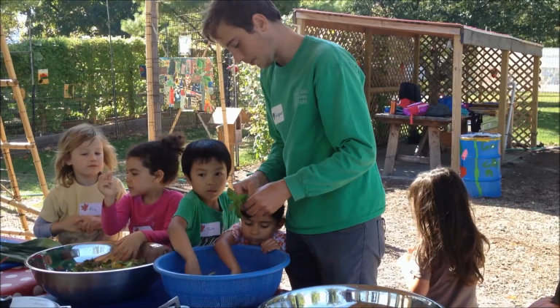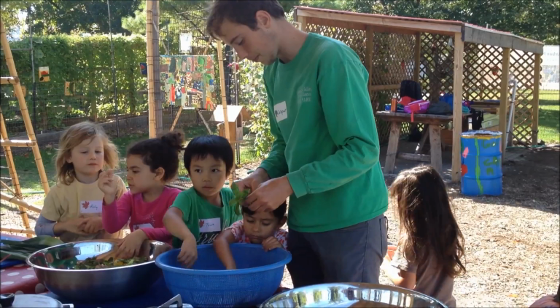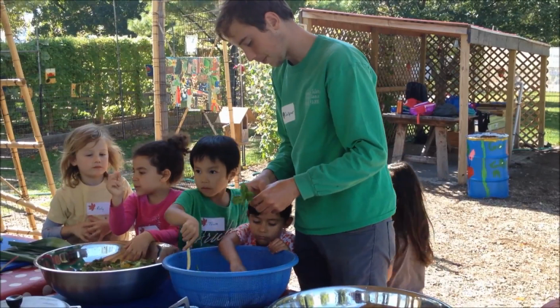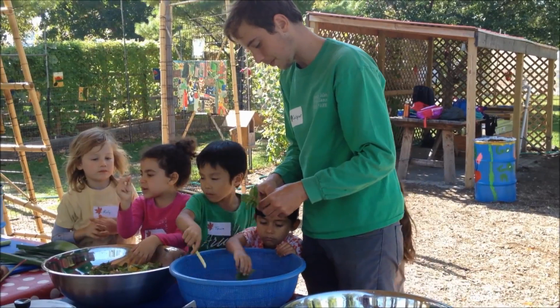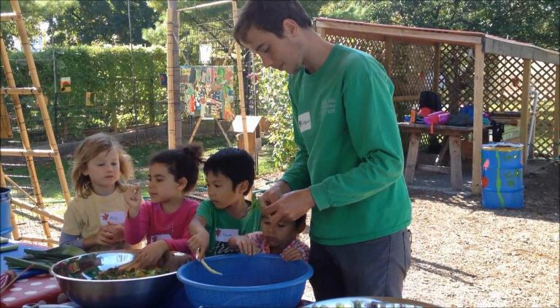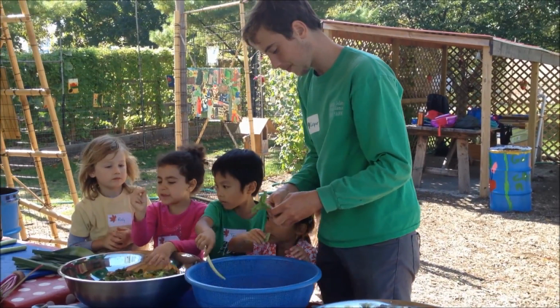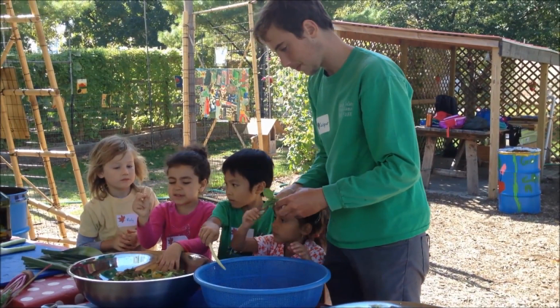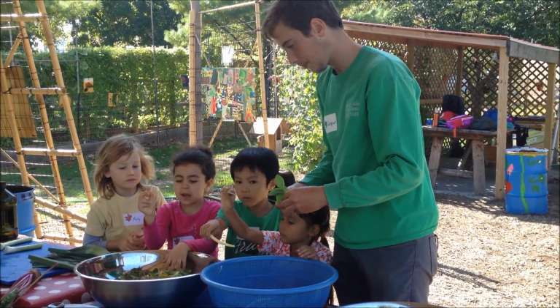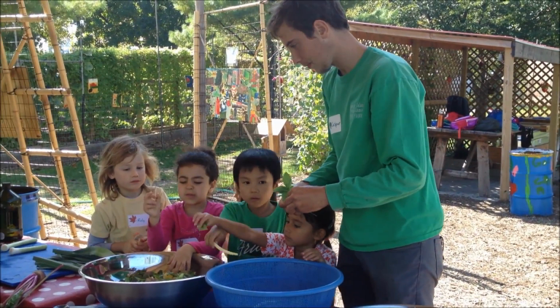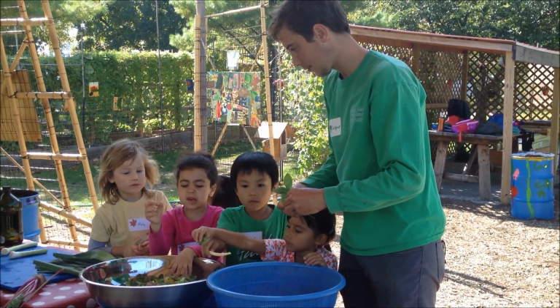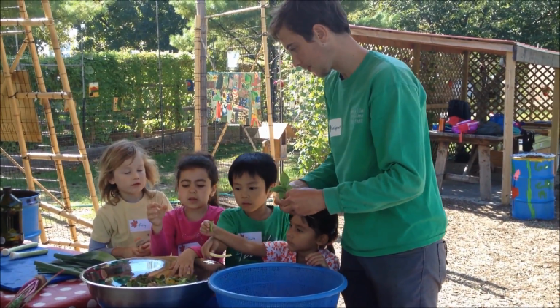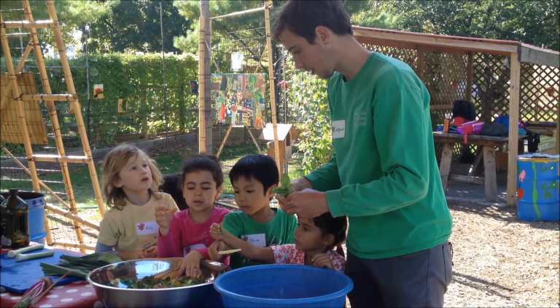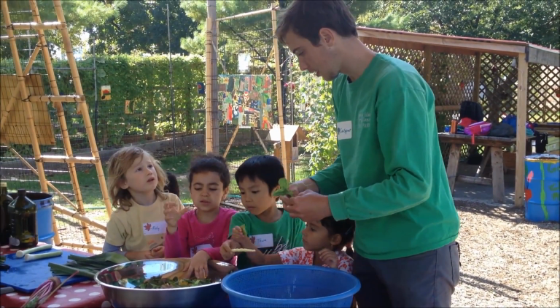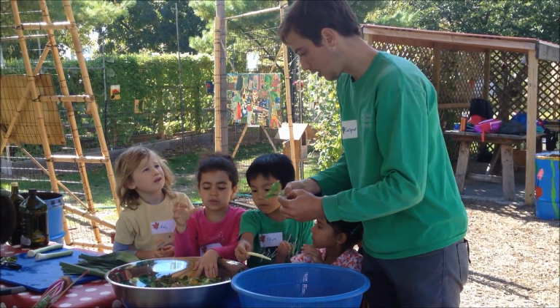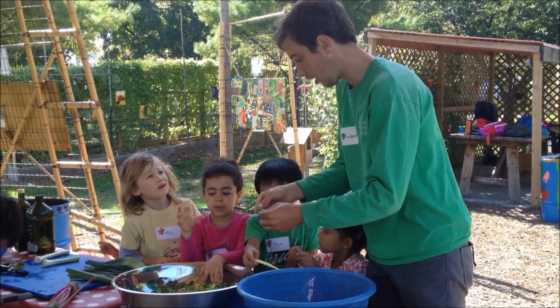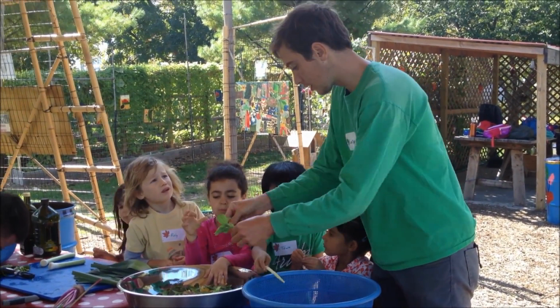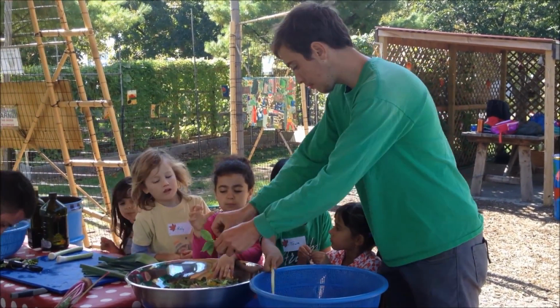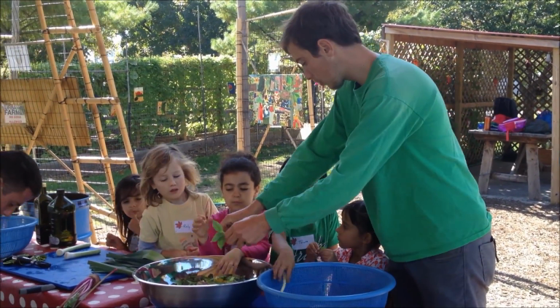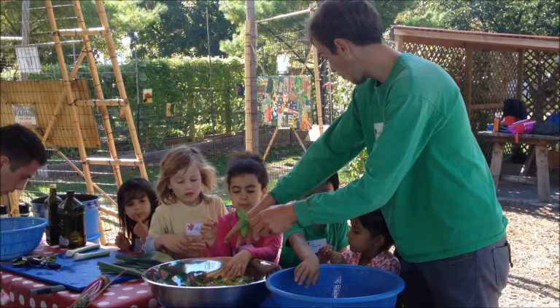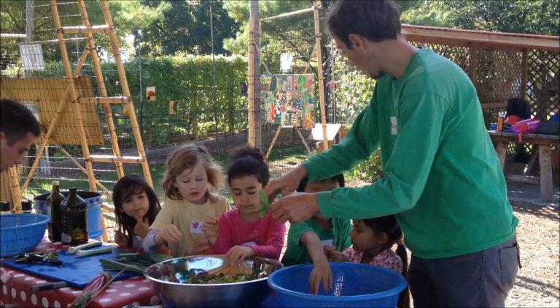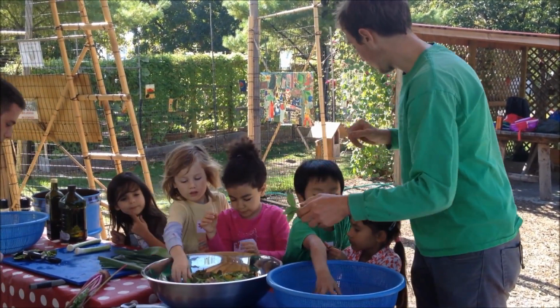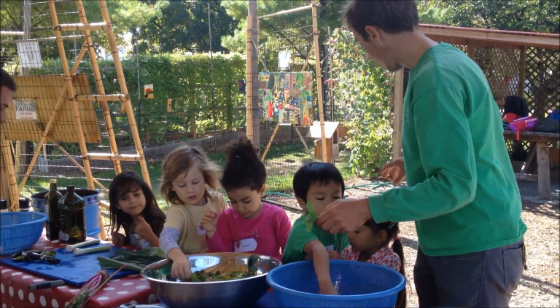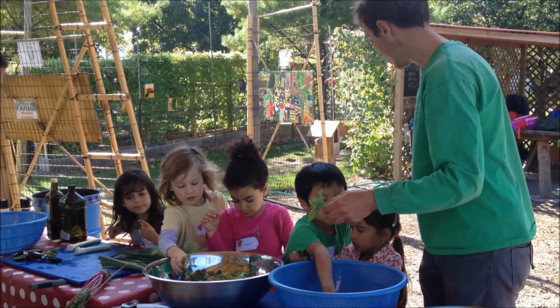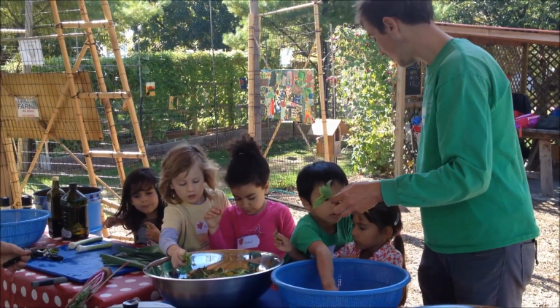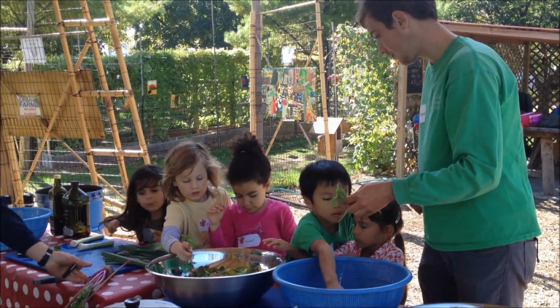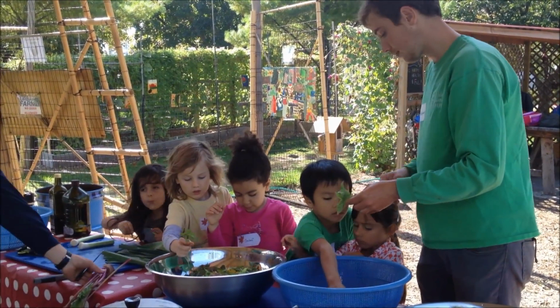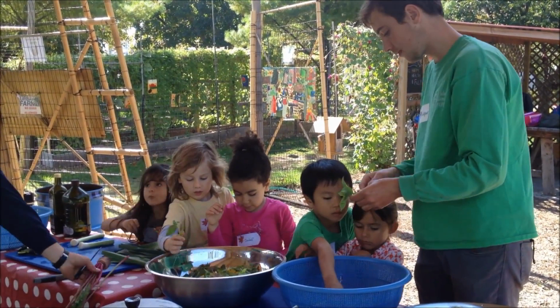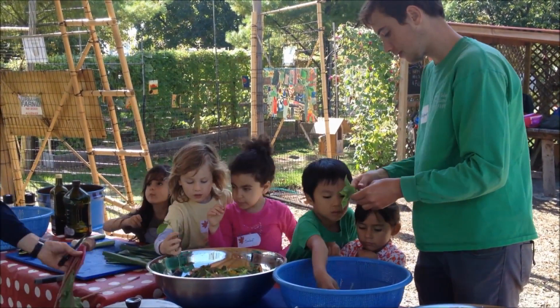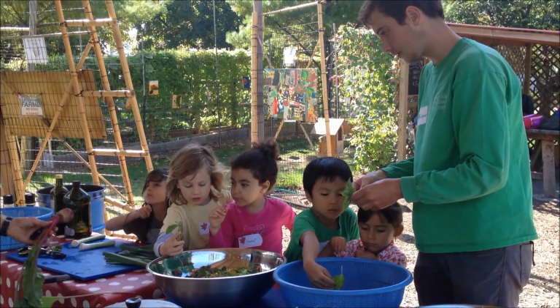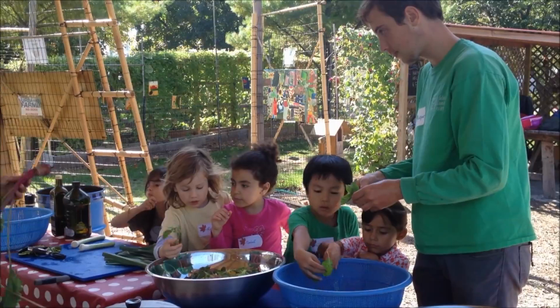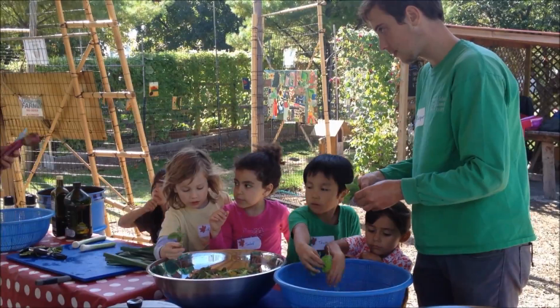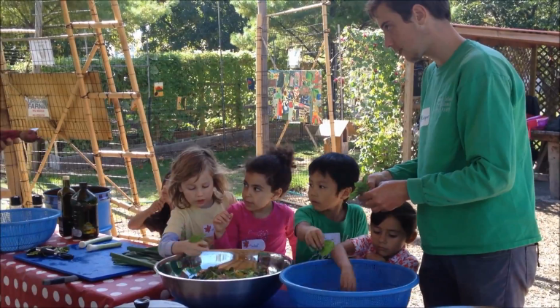Do we put the stems in? No, the stems we can put on the ground. Hey, you guys remember this beet that we picked?